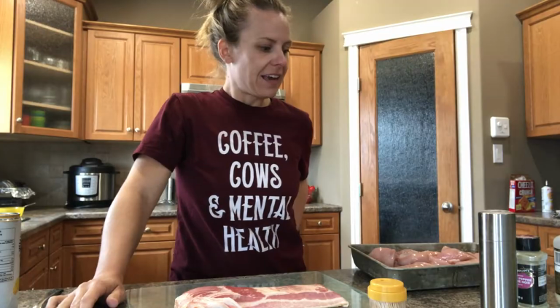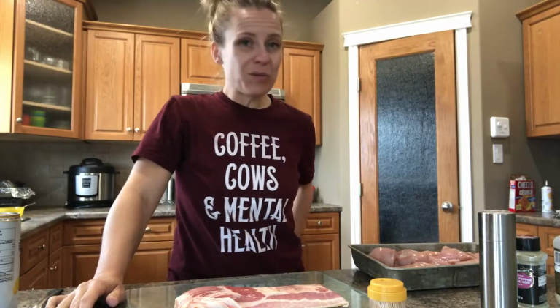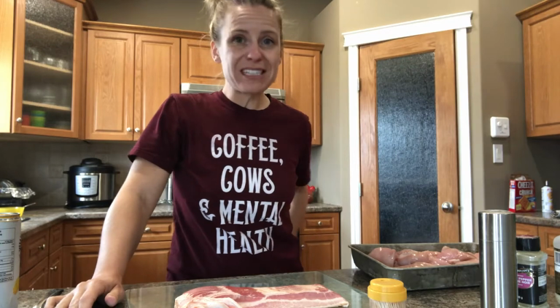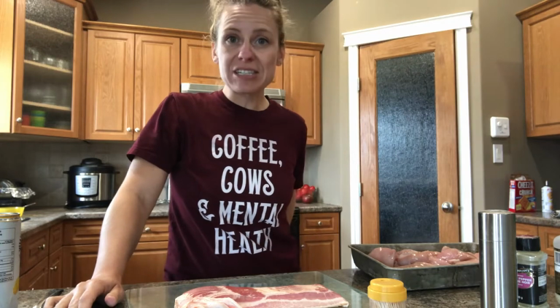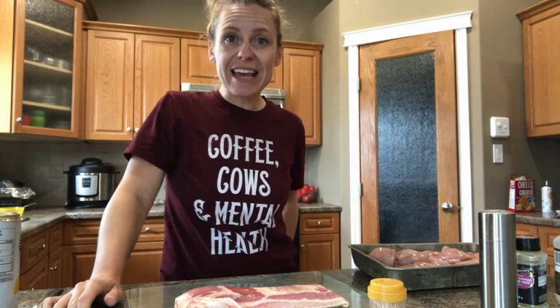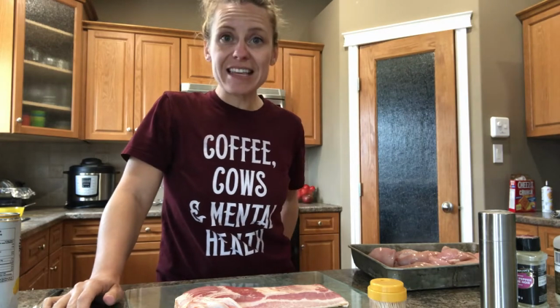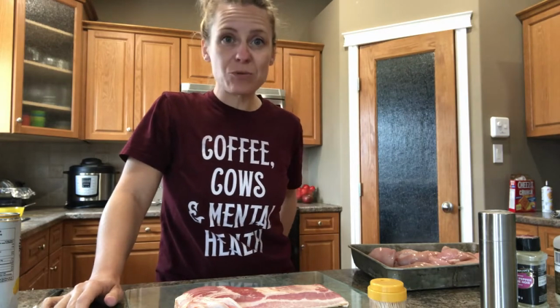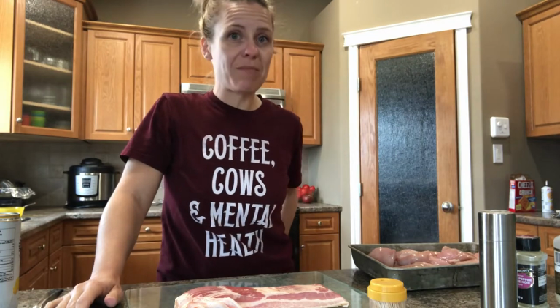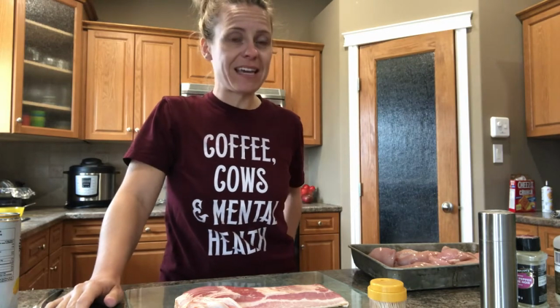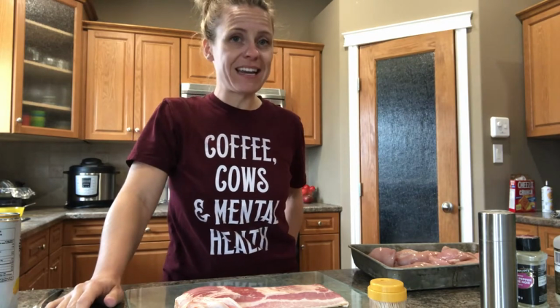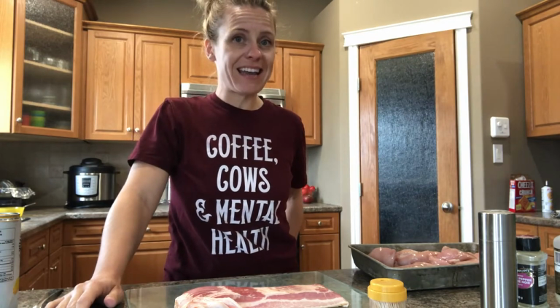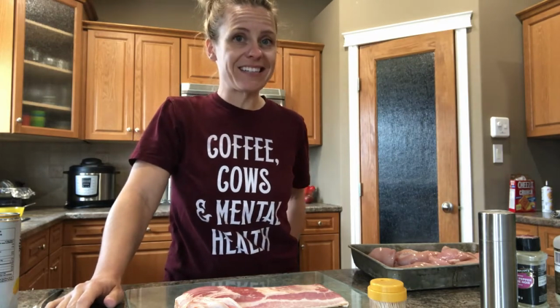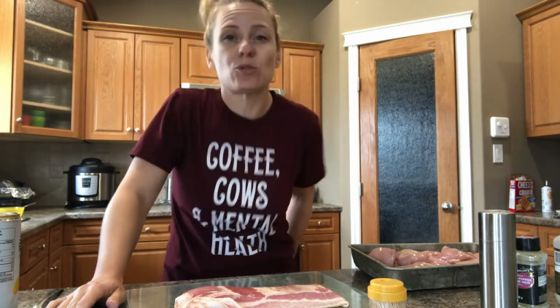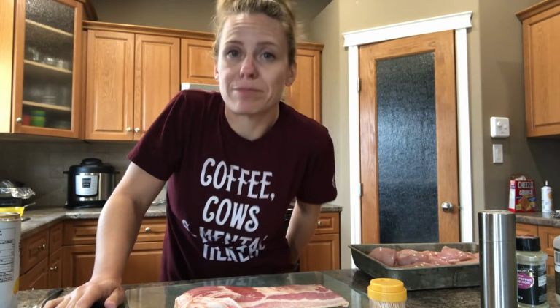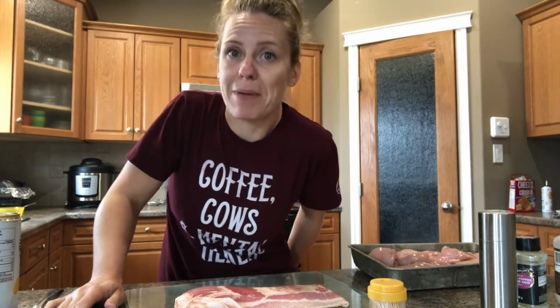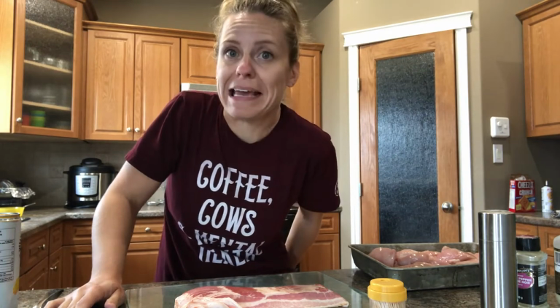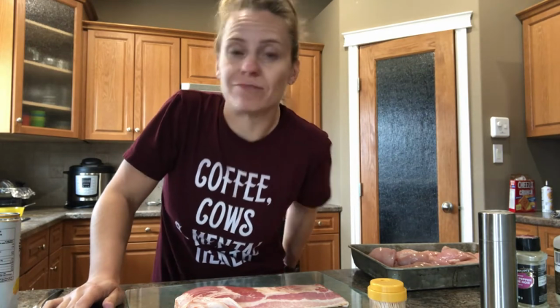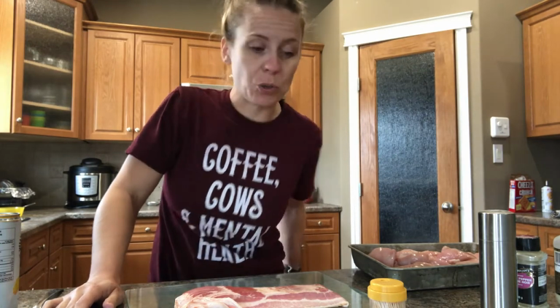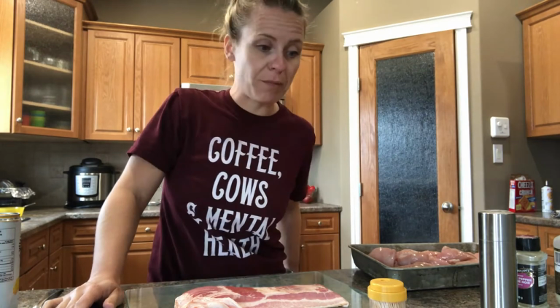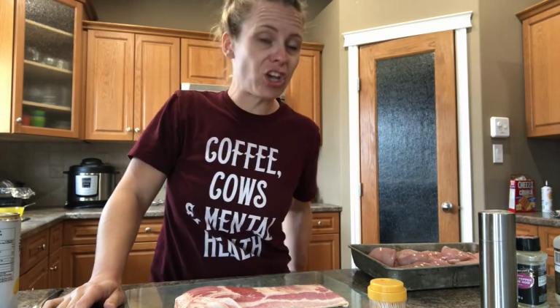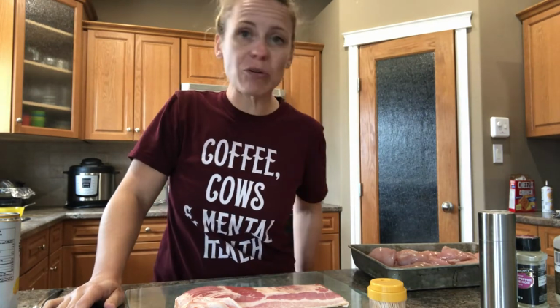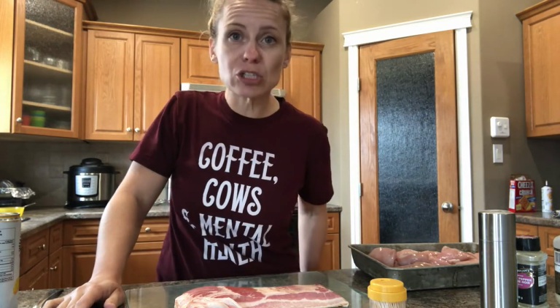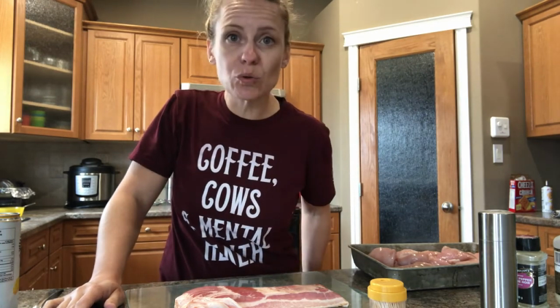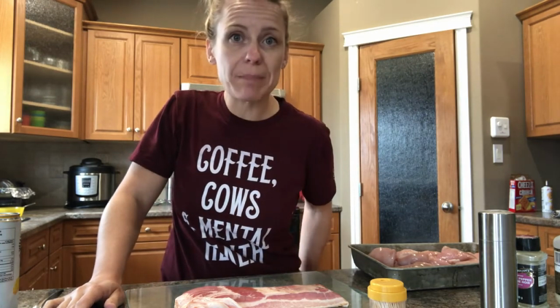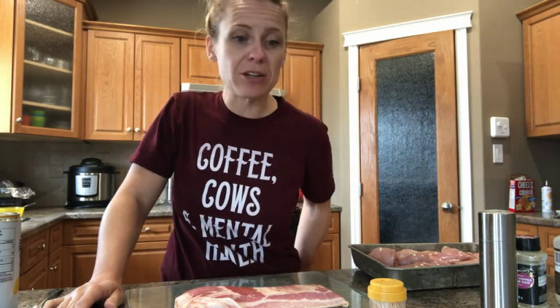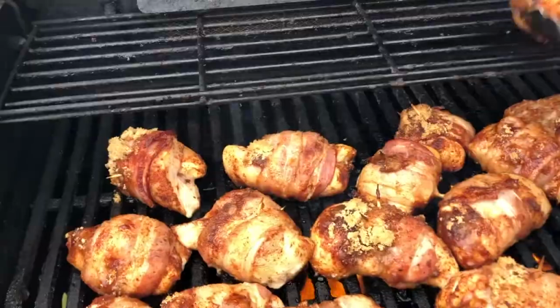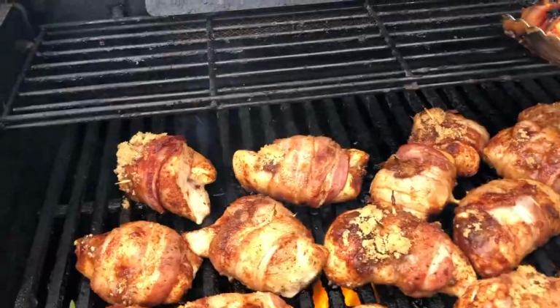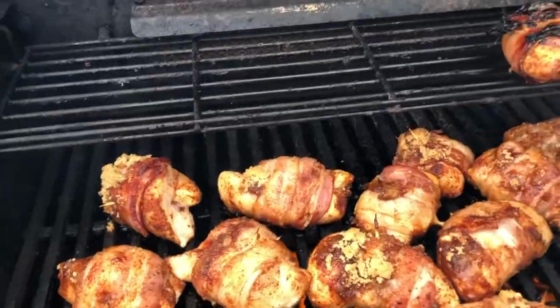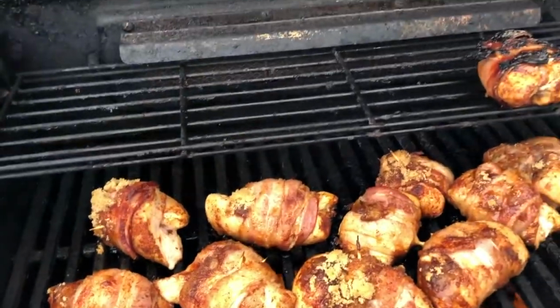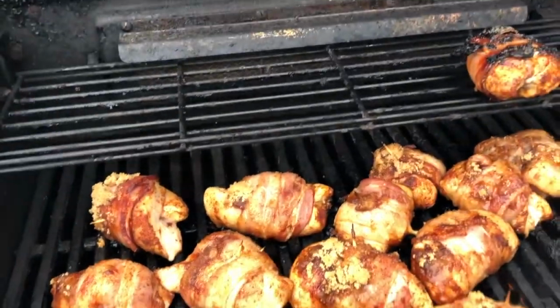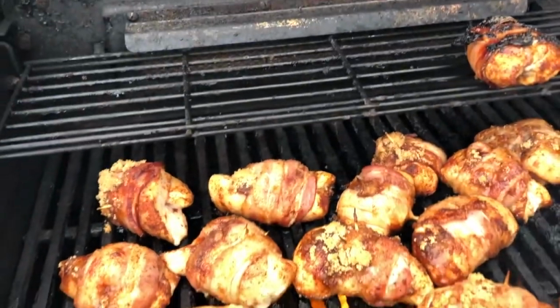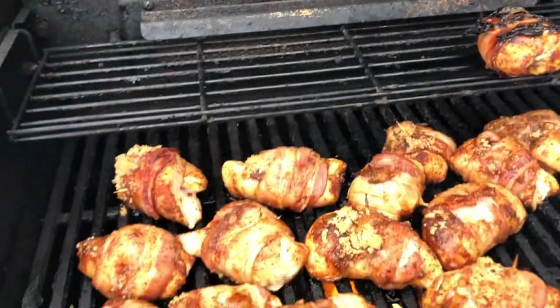Everyone seems to like this when I make it and it's wrapped in bacon, so even better. You can't really screw it up either. Oh, see — not a very good griller.